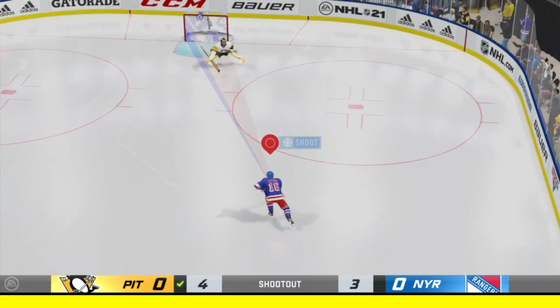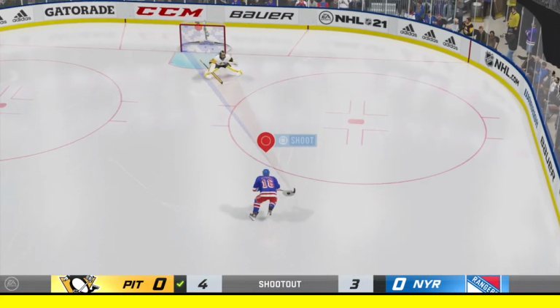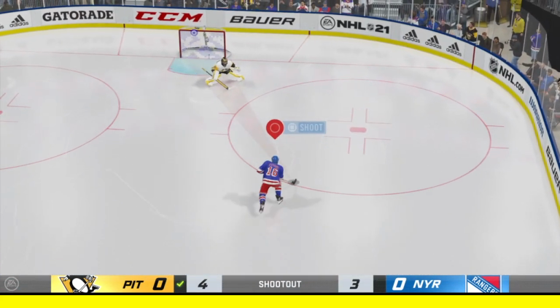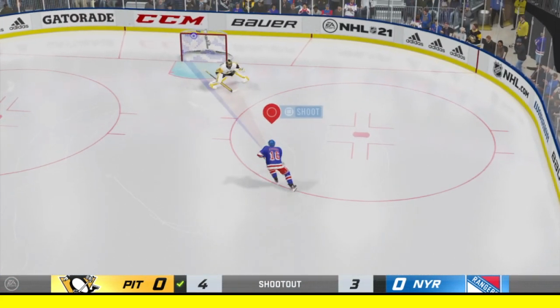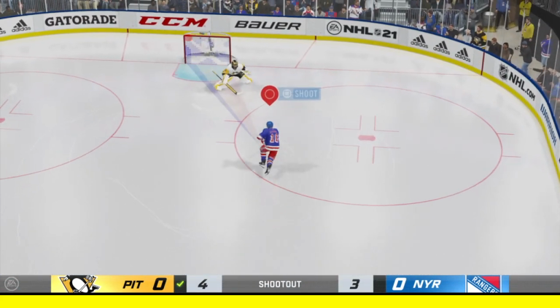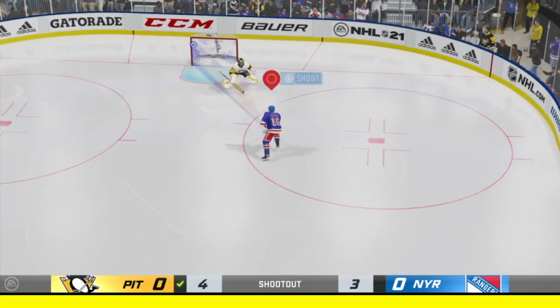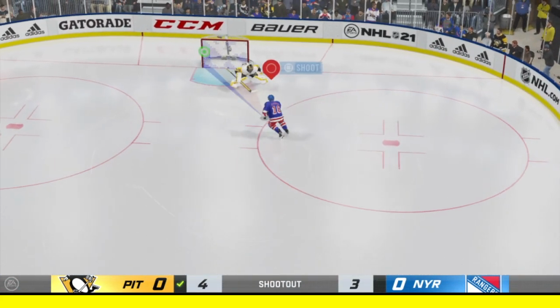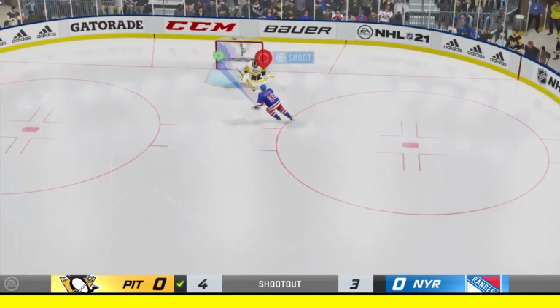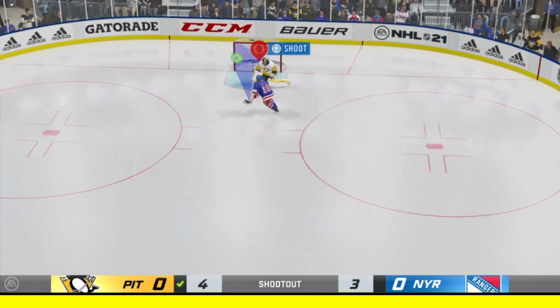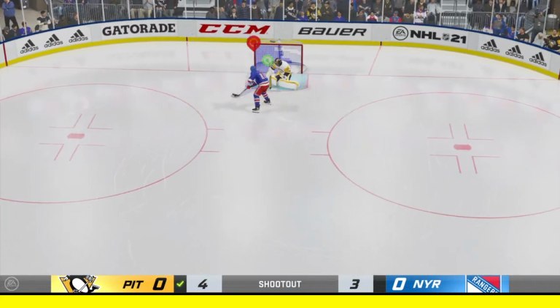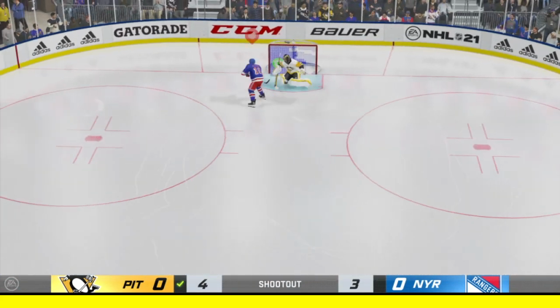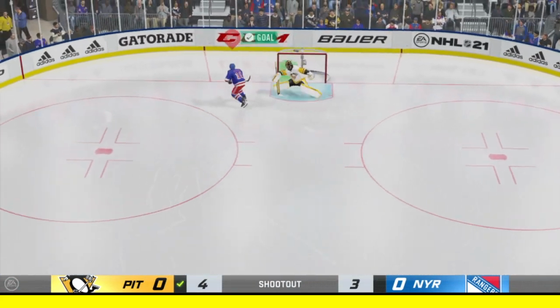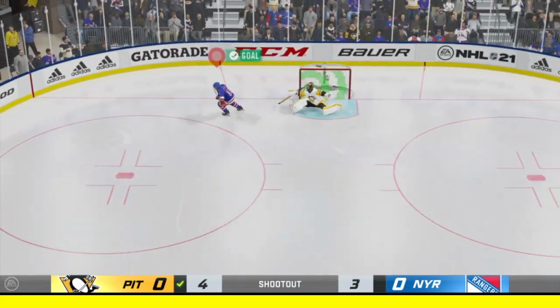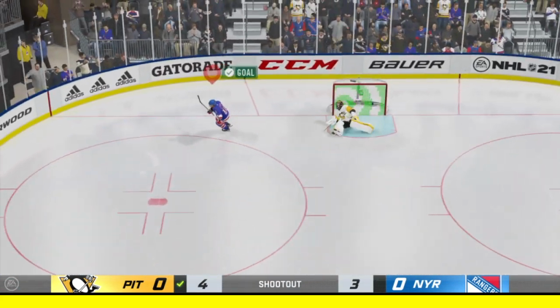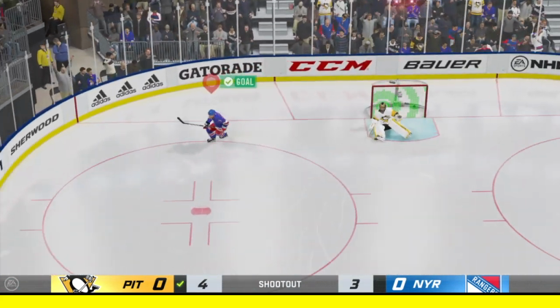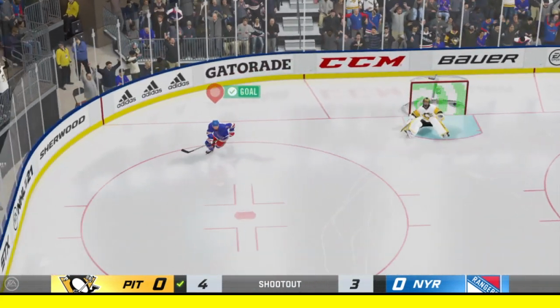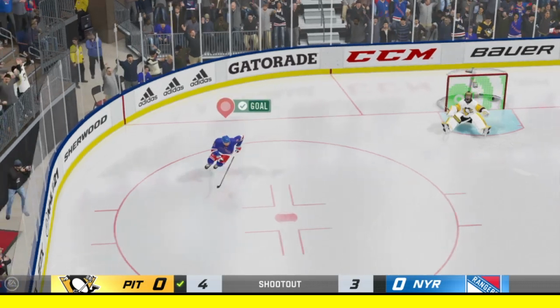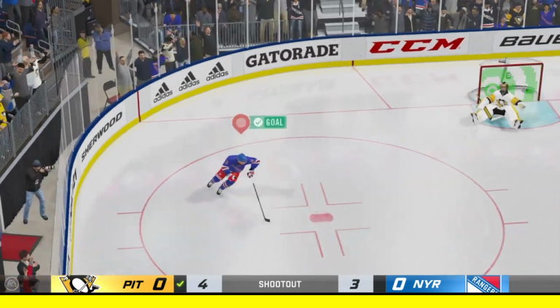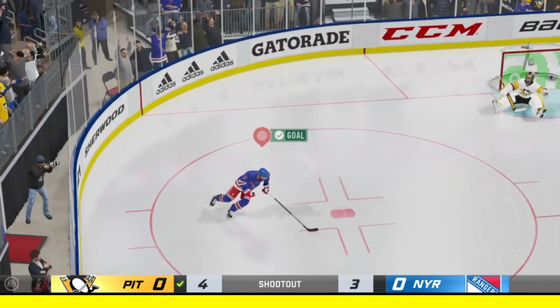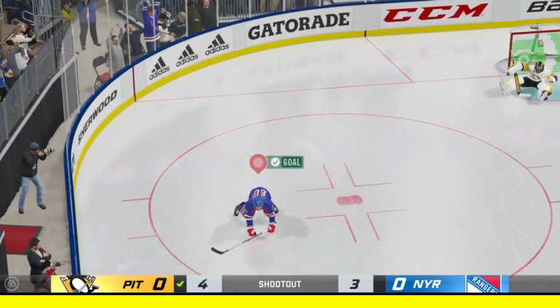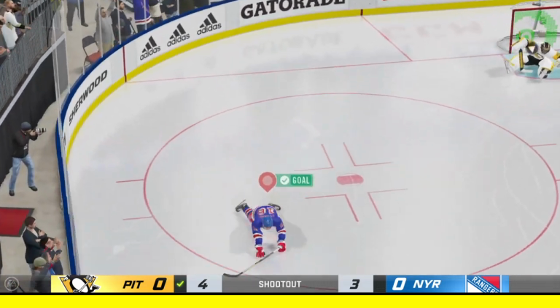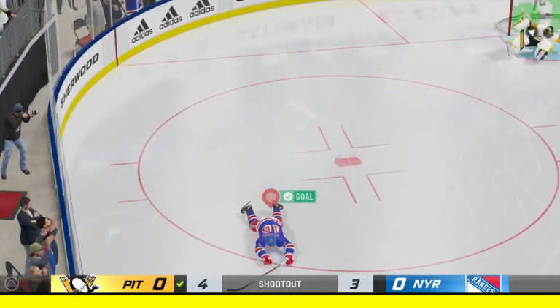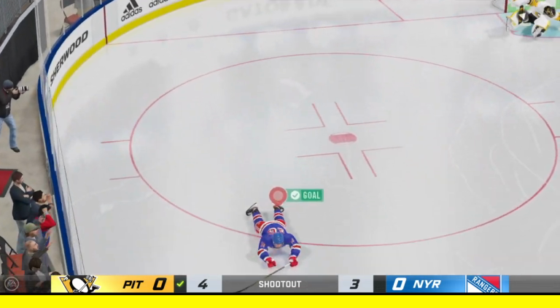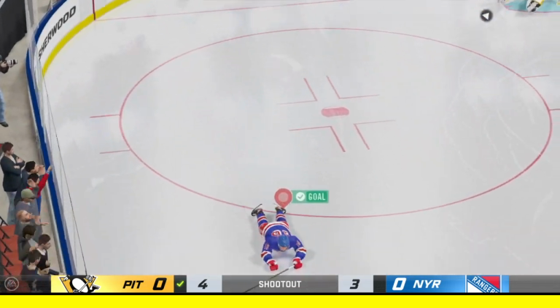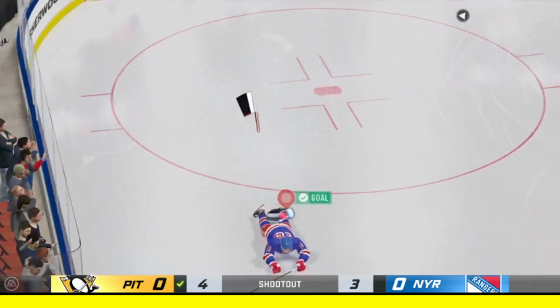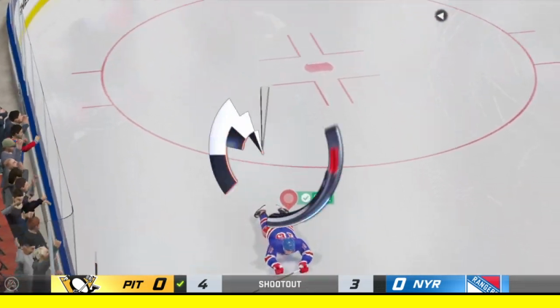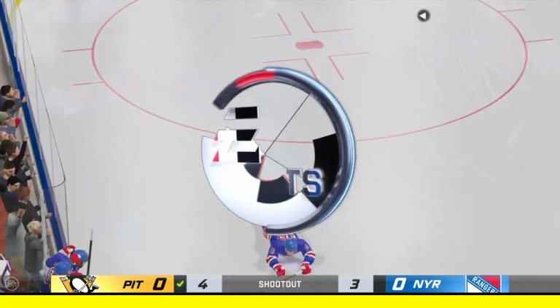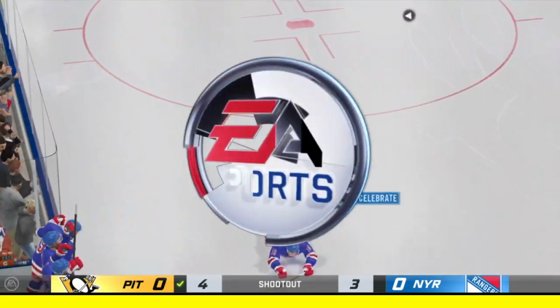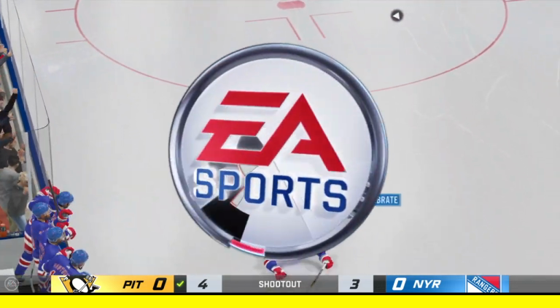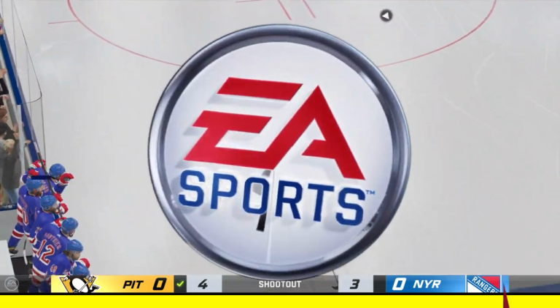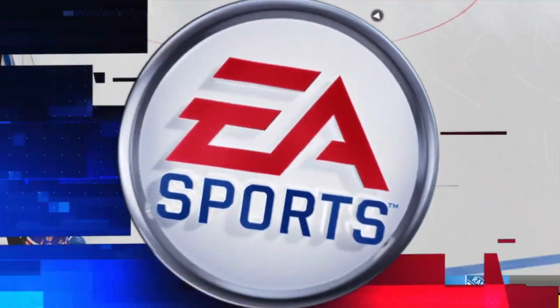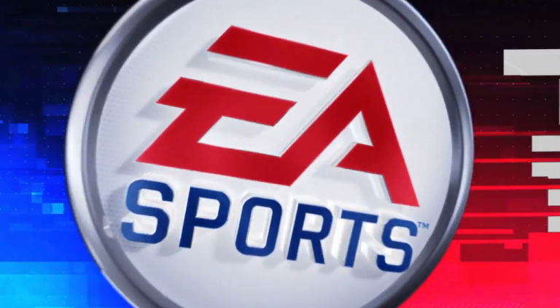He's all over it there, James, and he puts it in on the backhand. Puts it in, and will play on!